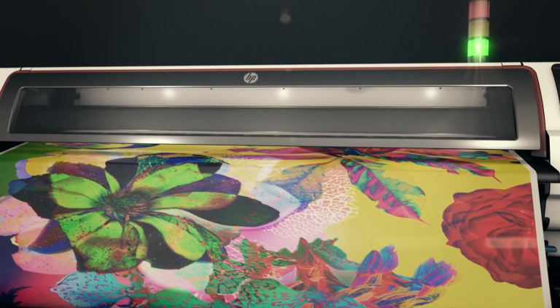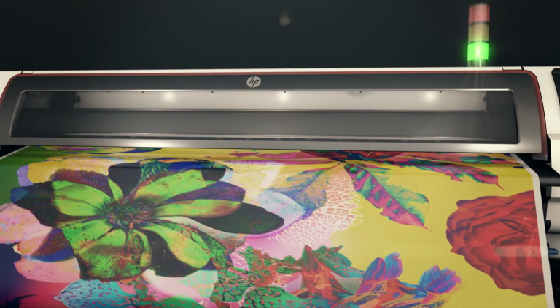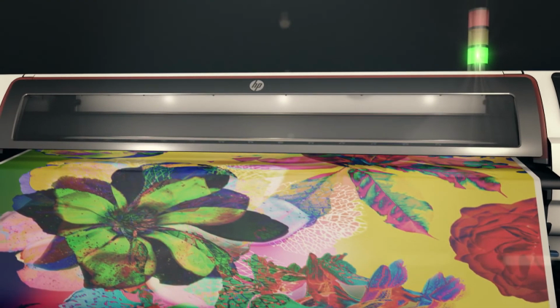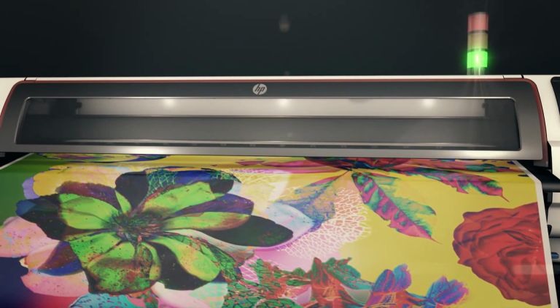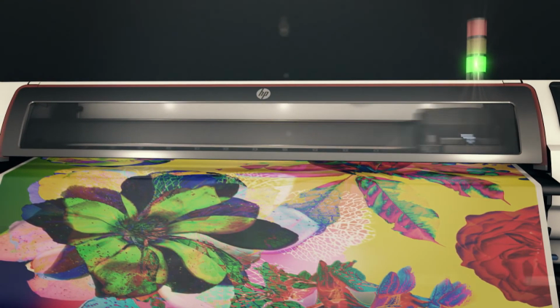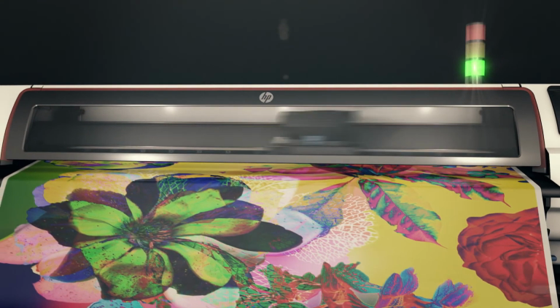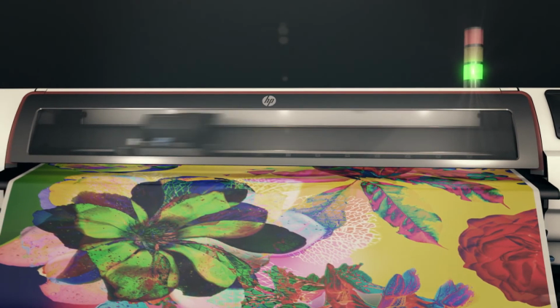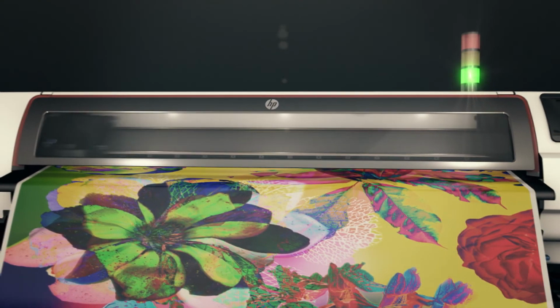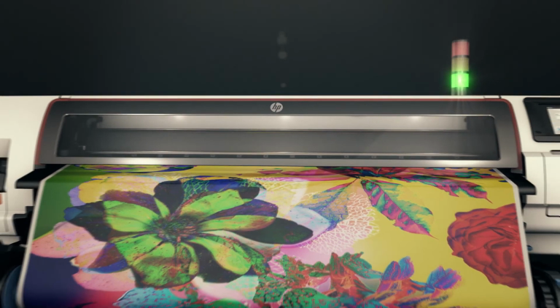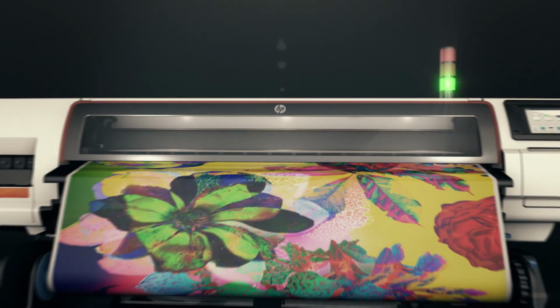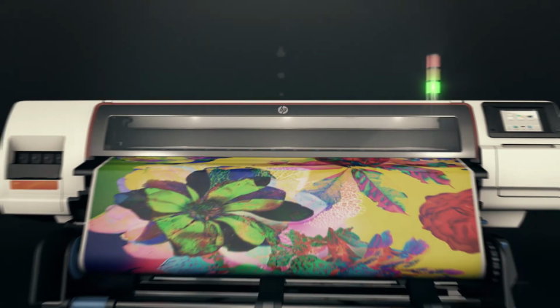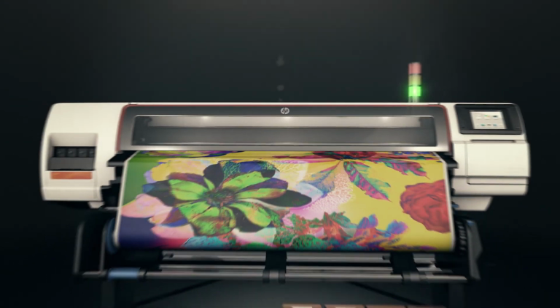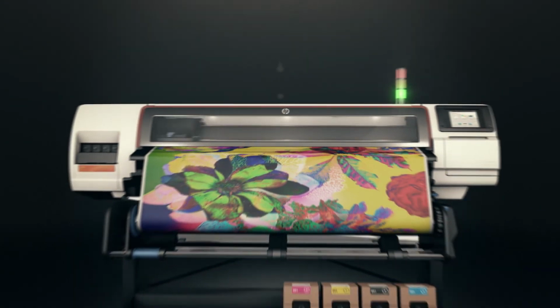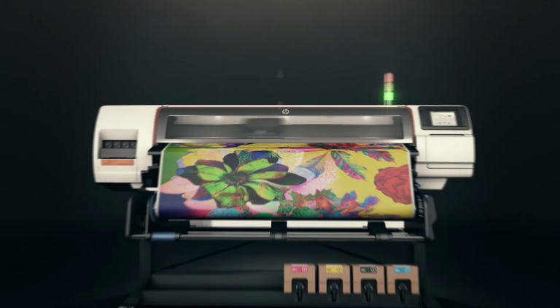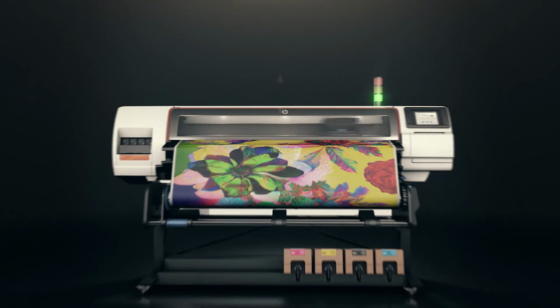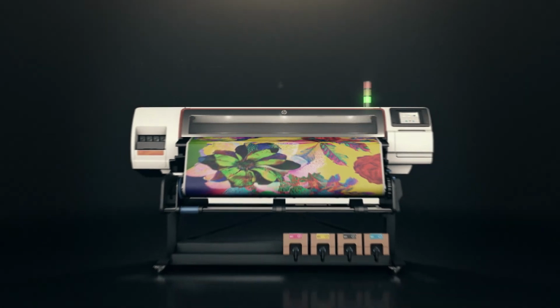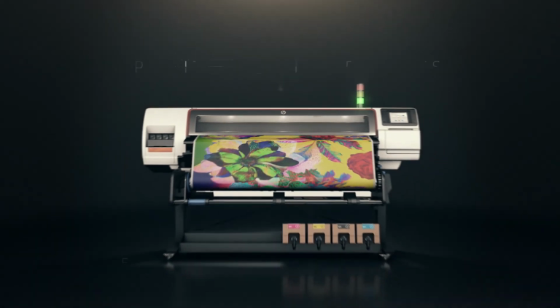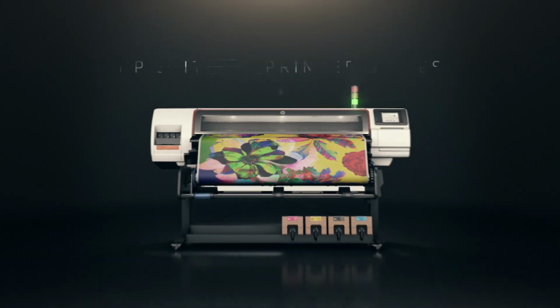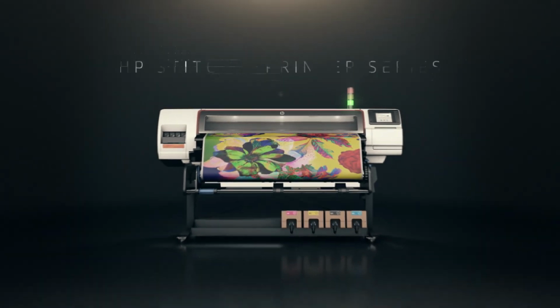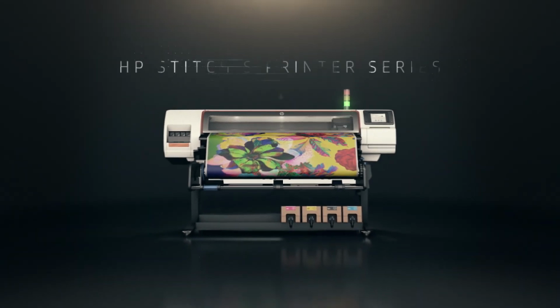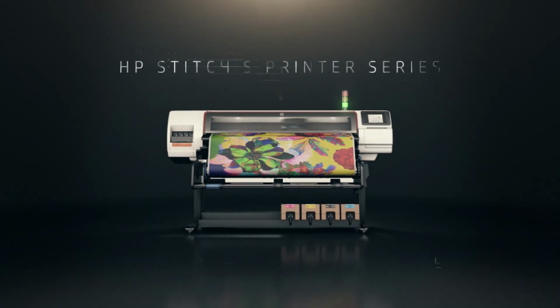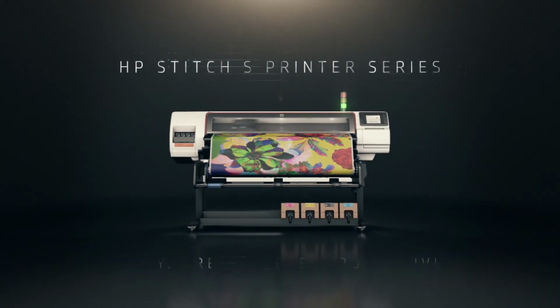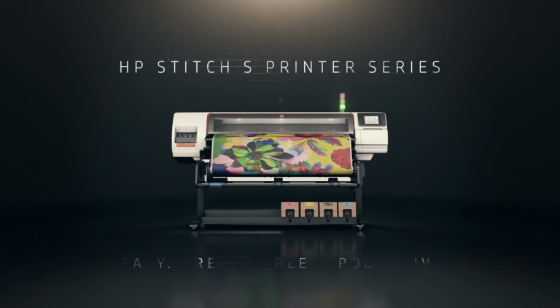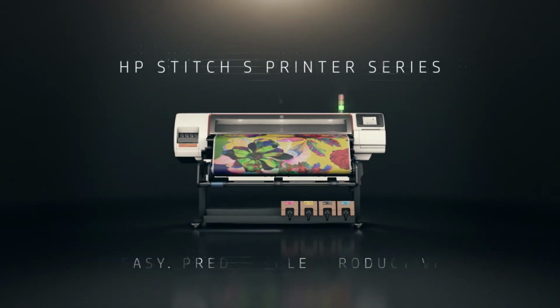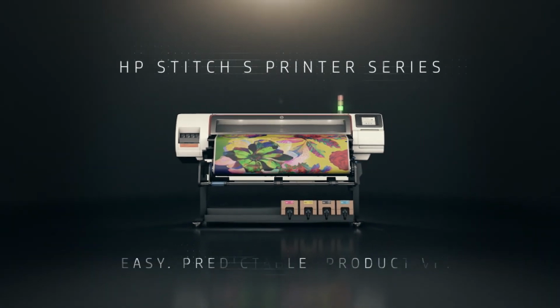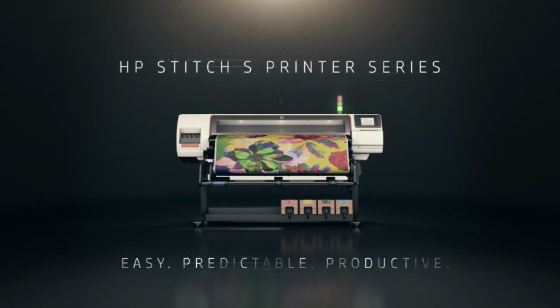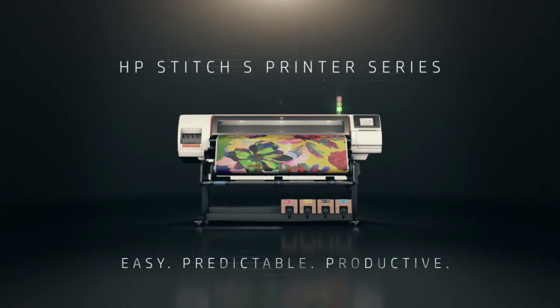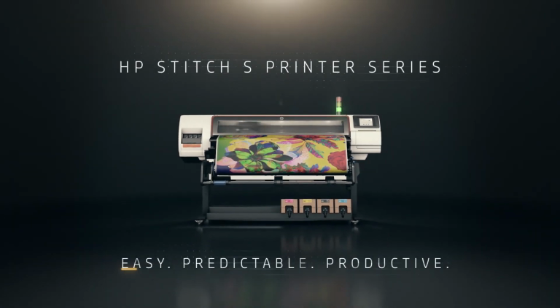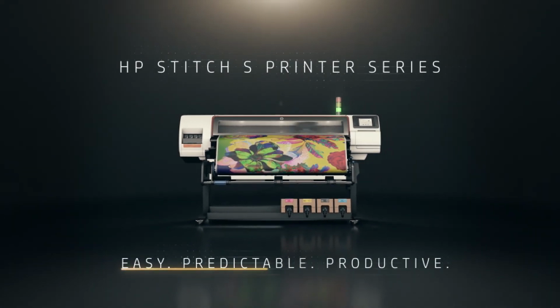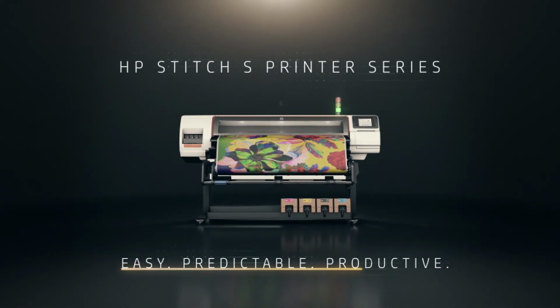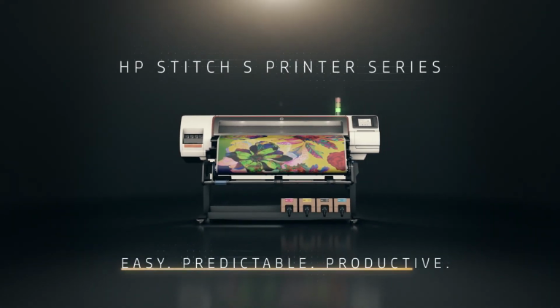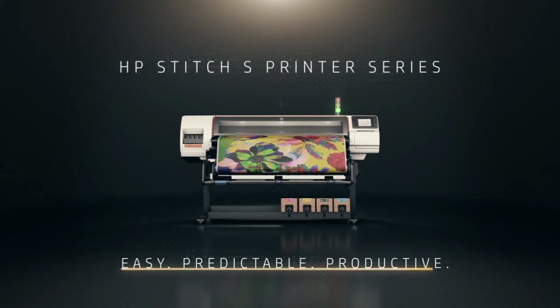The HP Stitch S Printer Series. Dye Sub Reinvented.